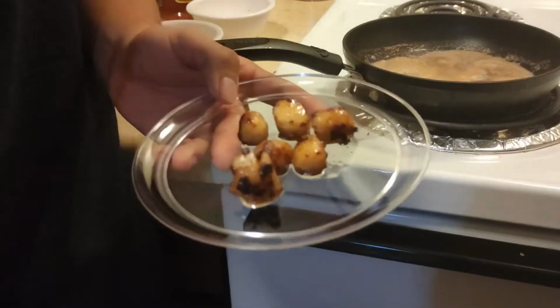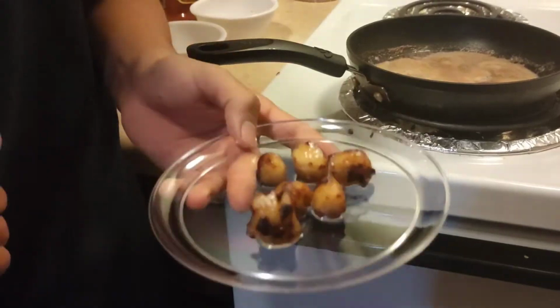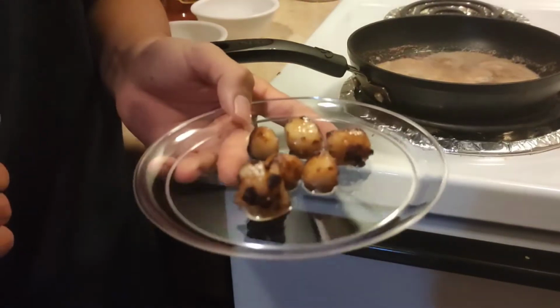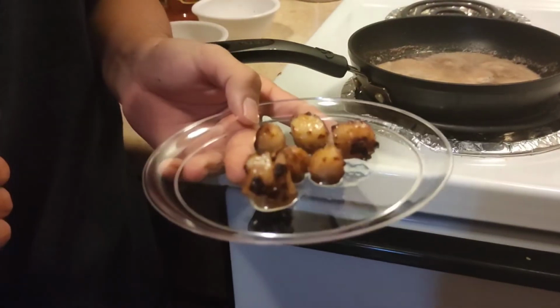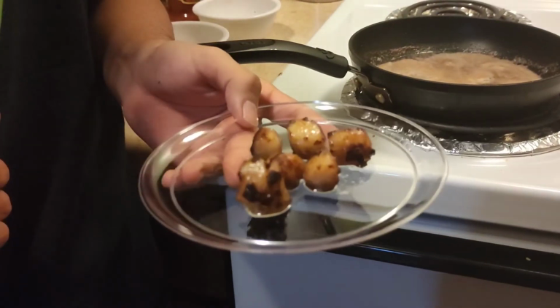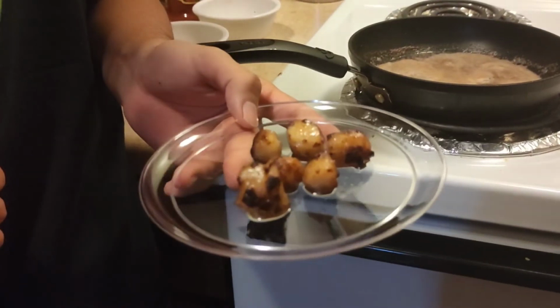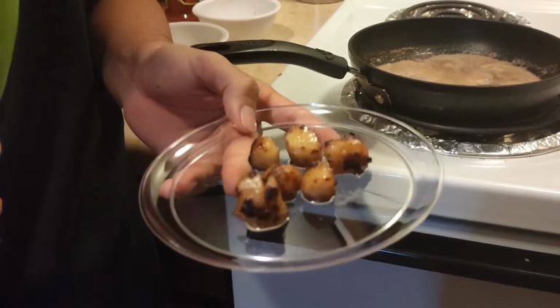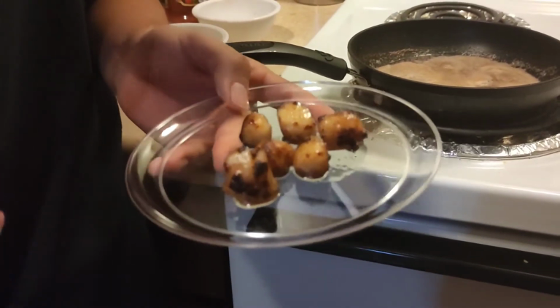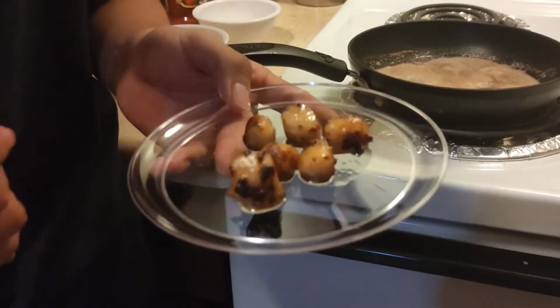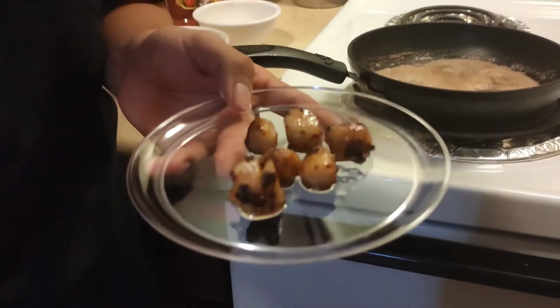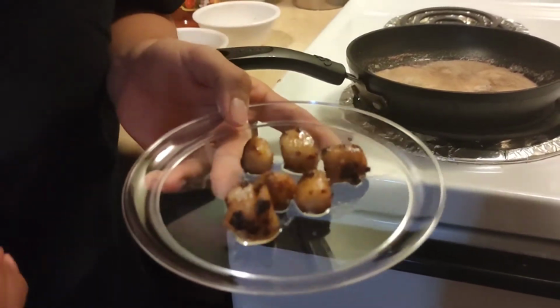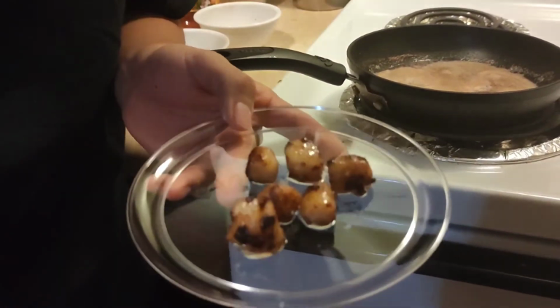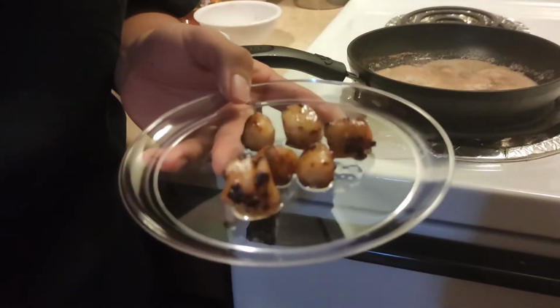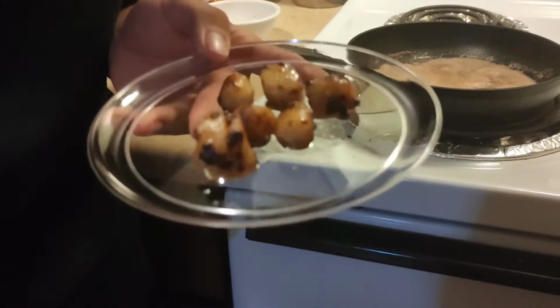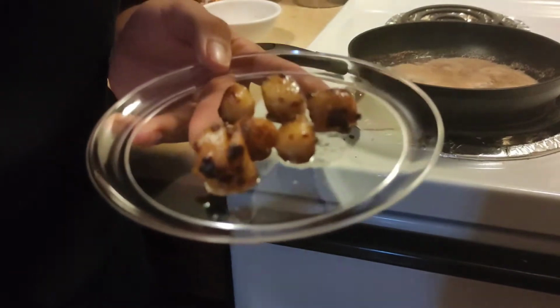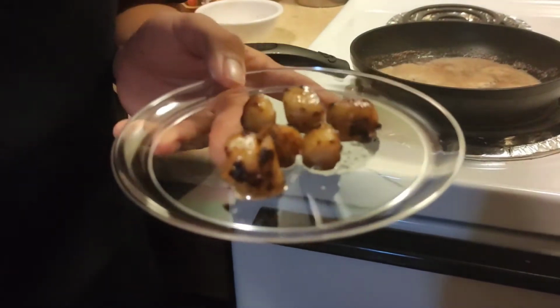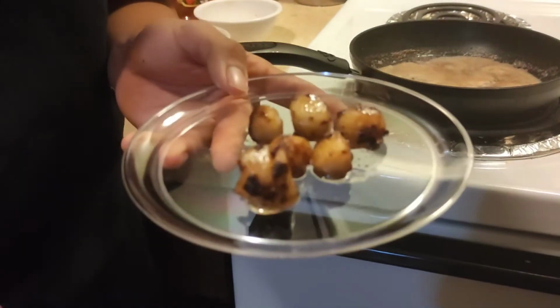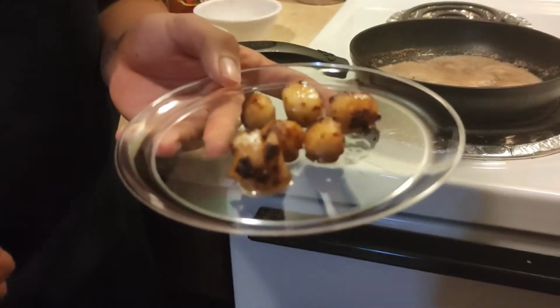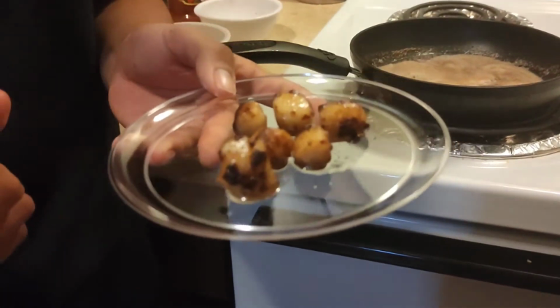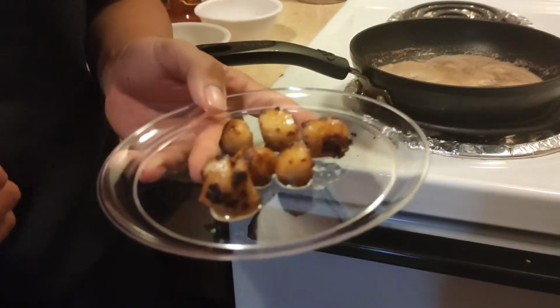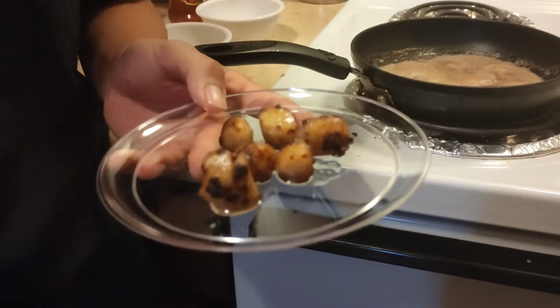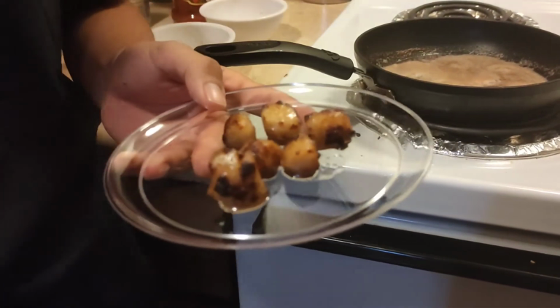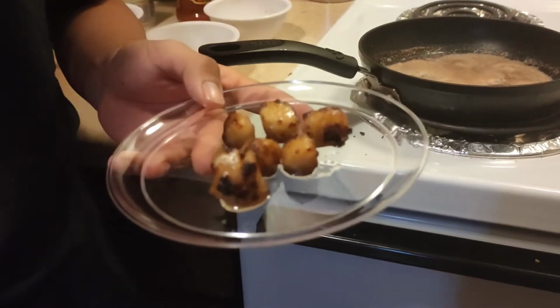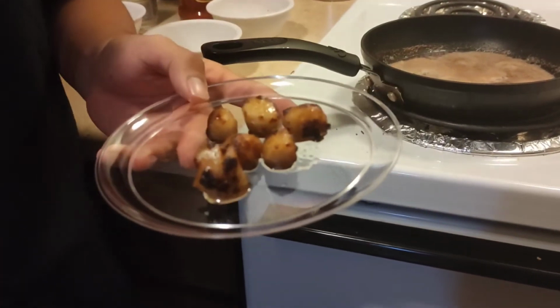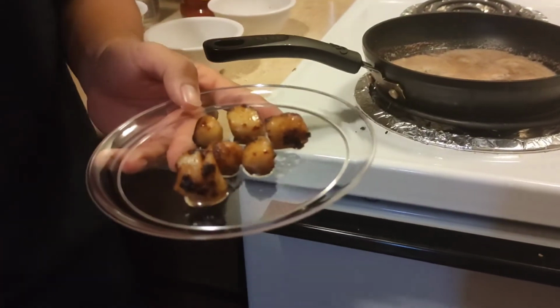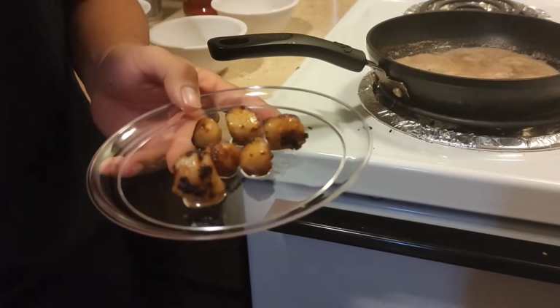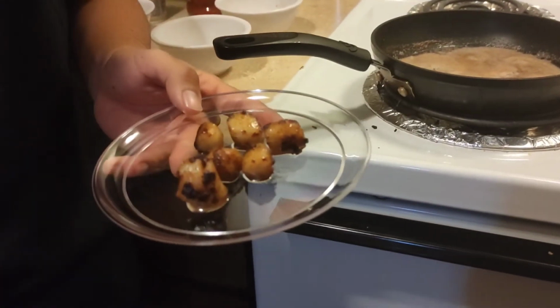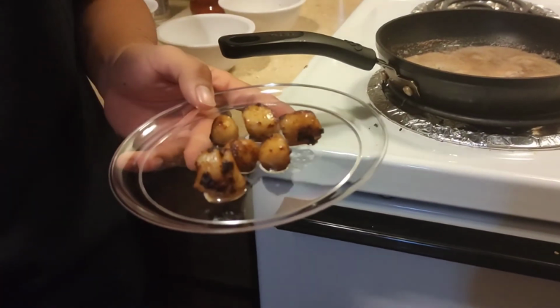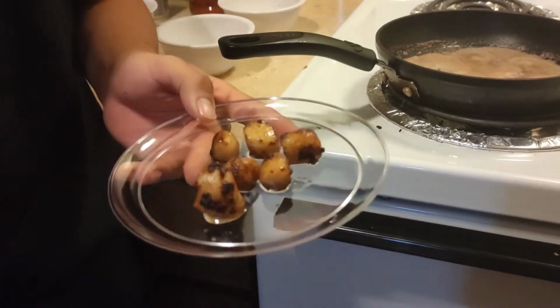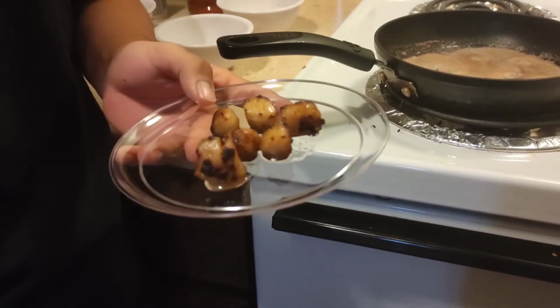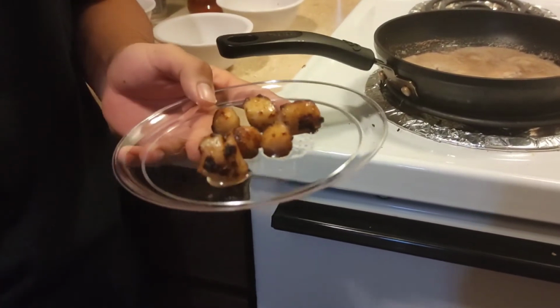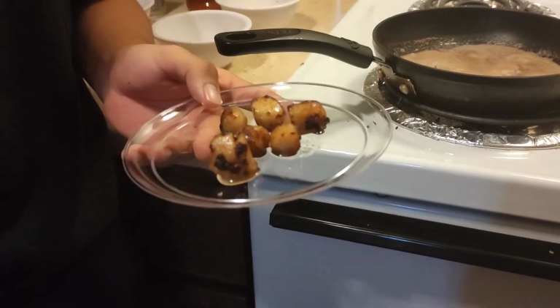Here they are cooked and off the stove top. They smell a lot like butter and shrimp almost. And yeah, let's go to the table and give them a try.